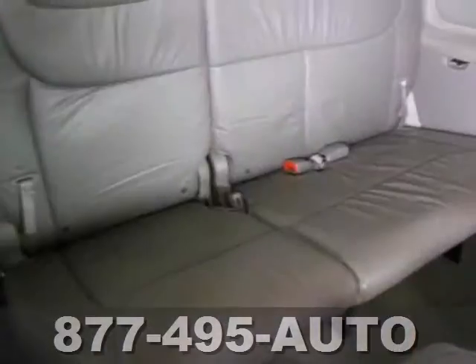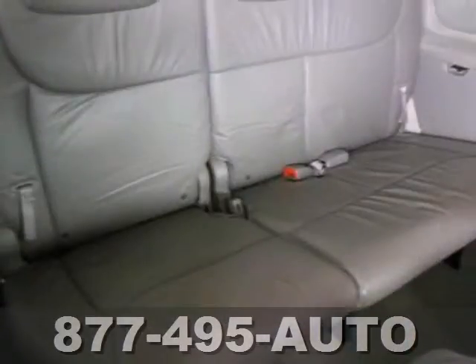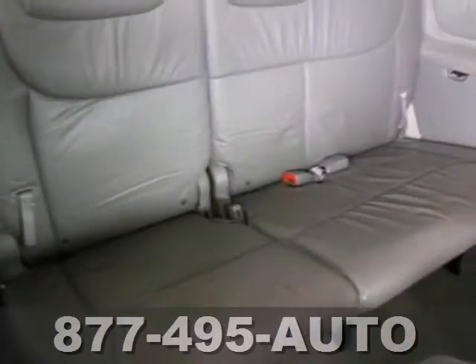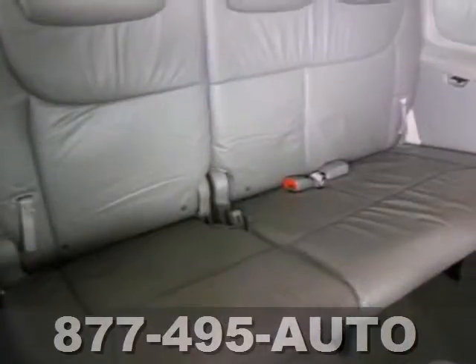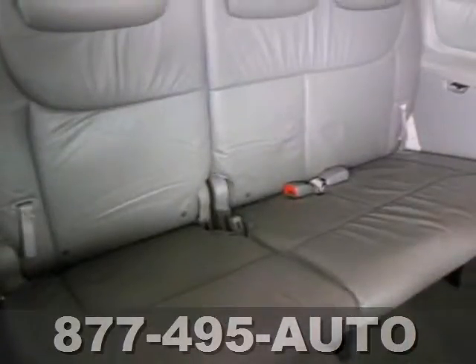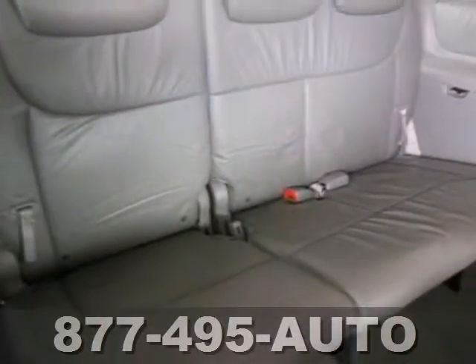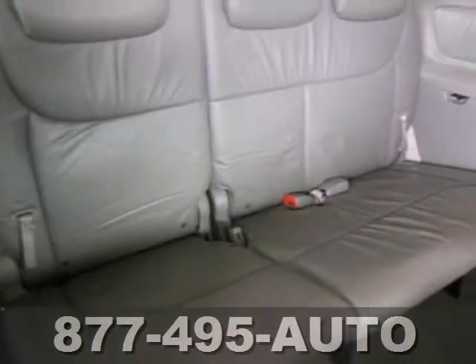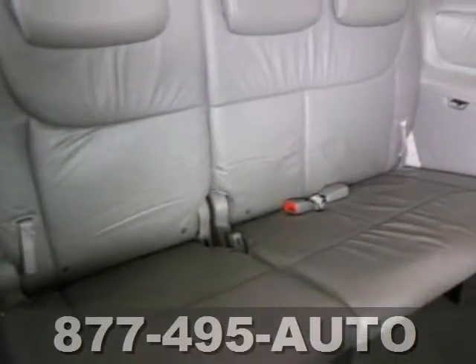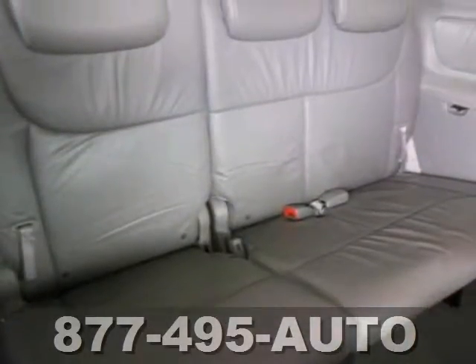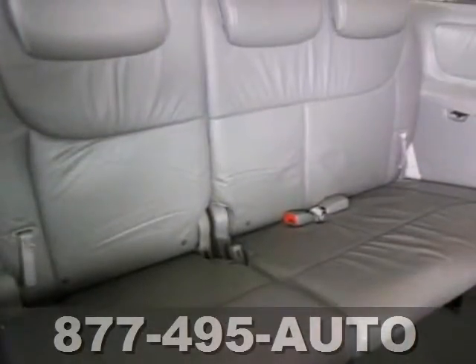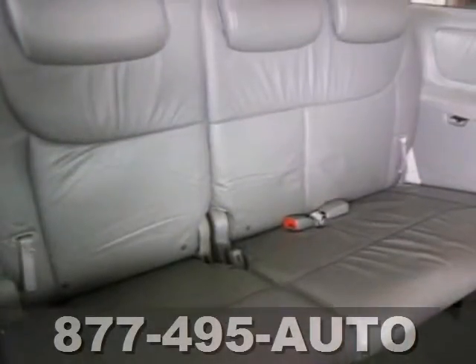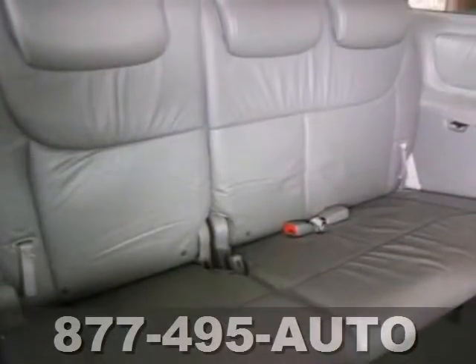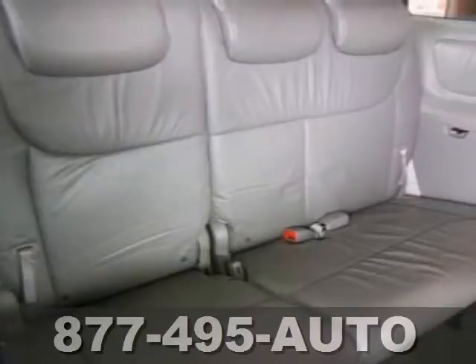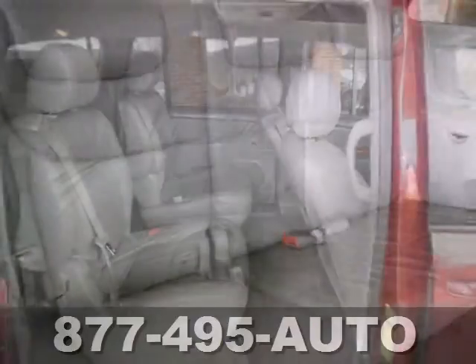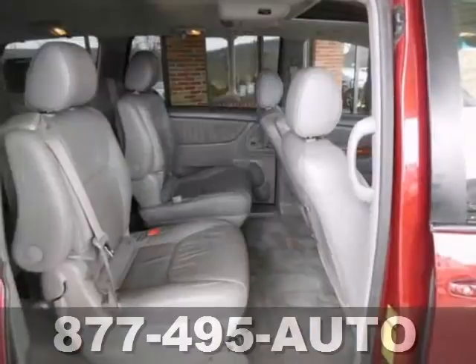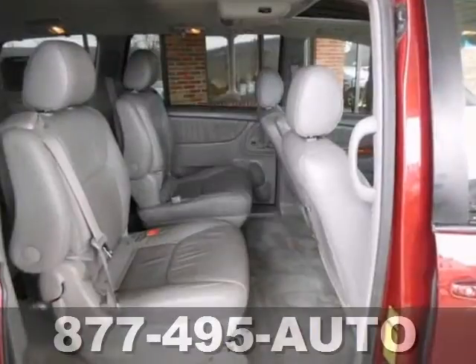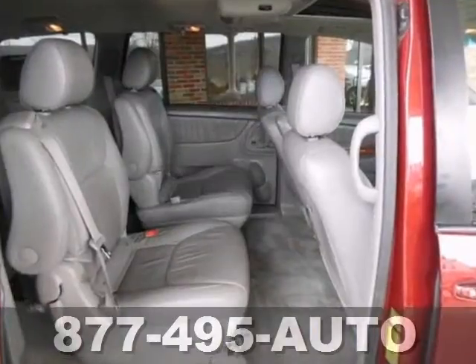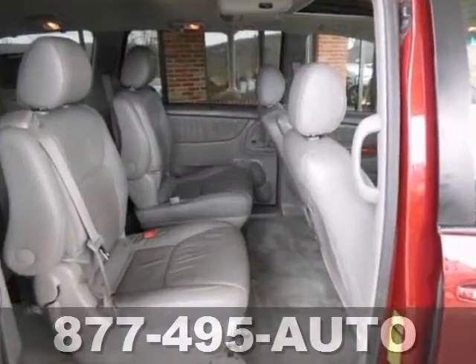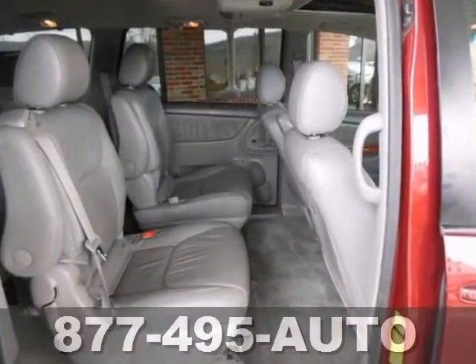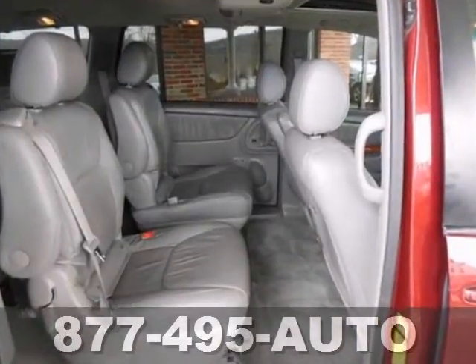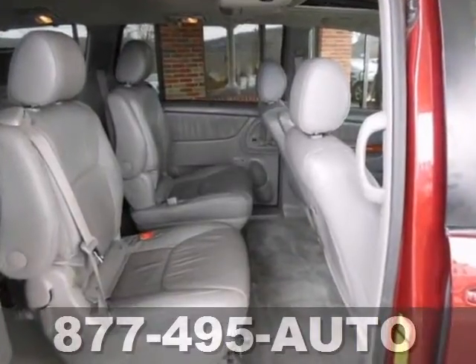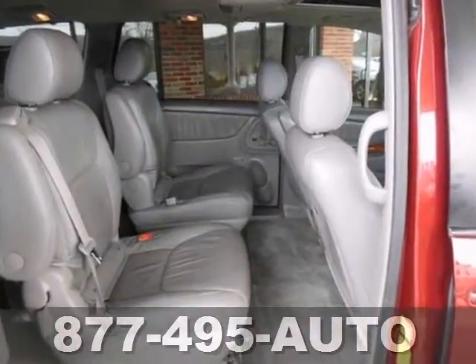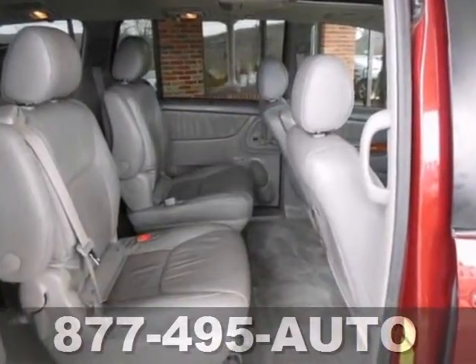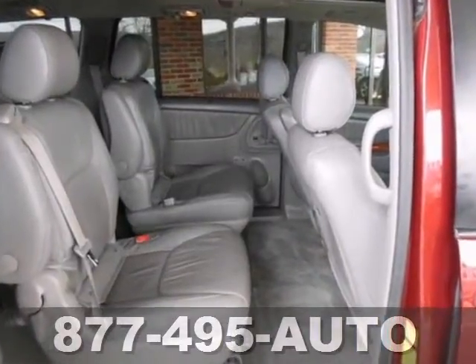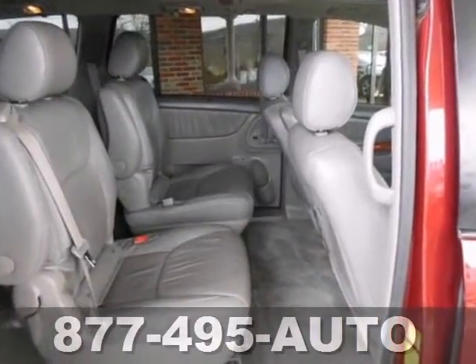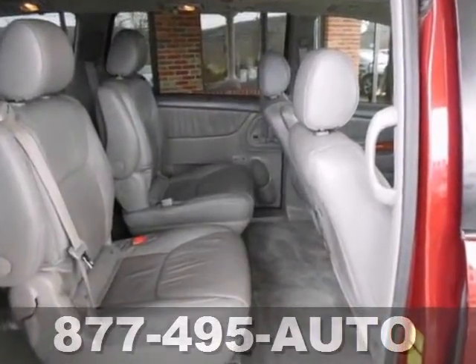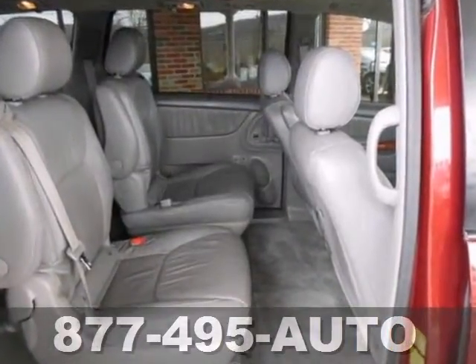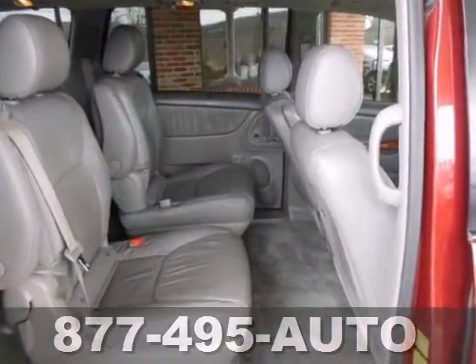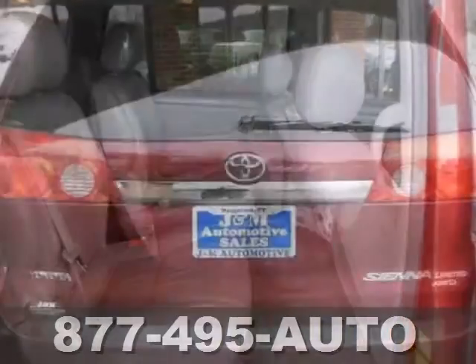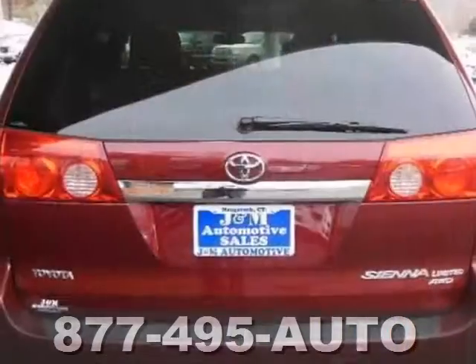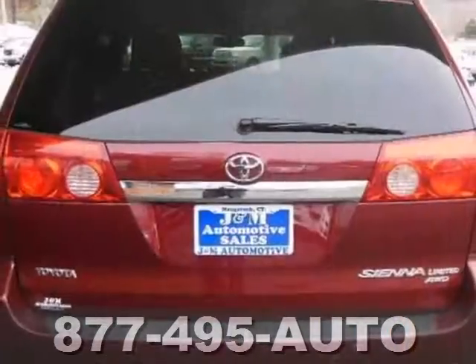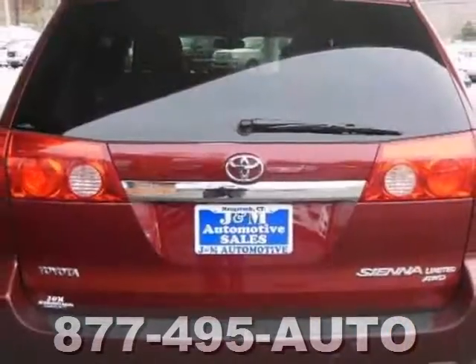This one runs and drives great. A ride for the whole family, and everybody's going to love it.